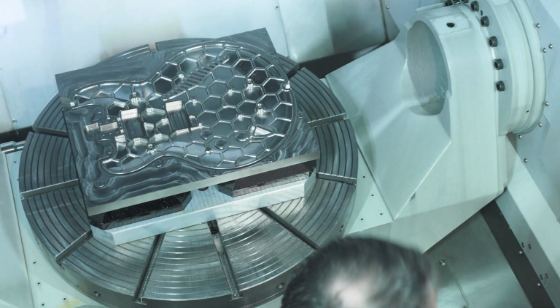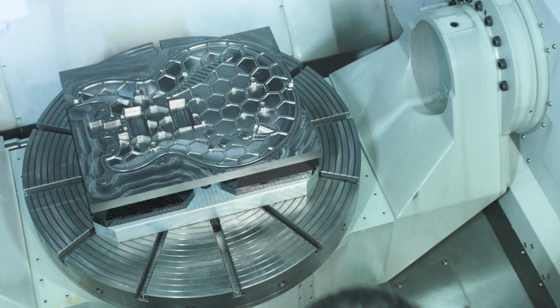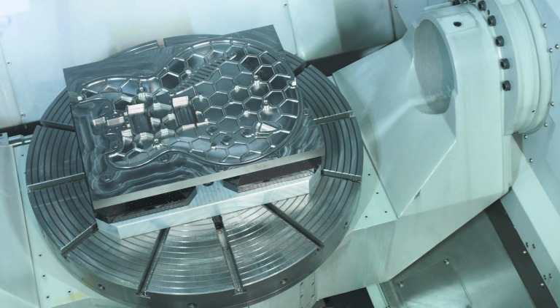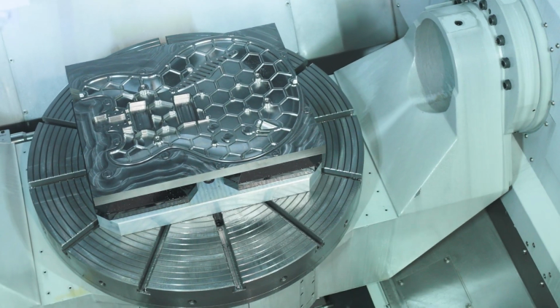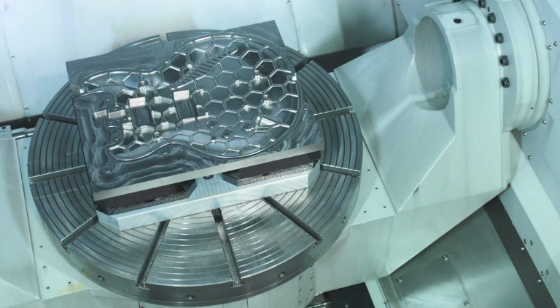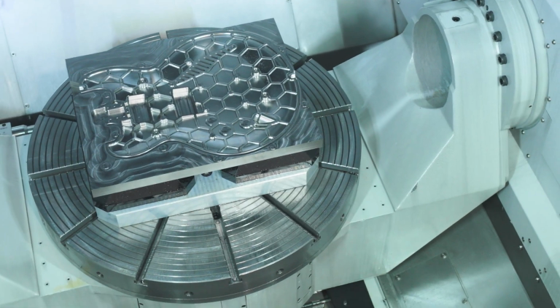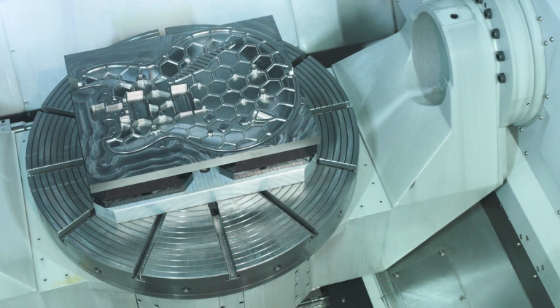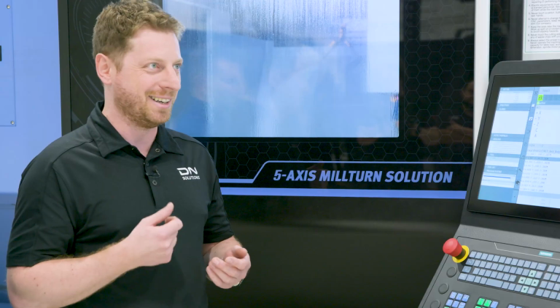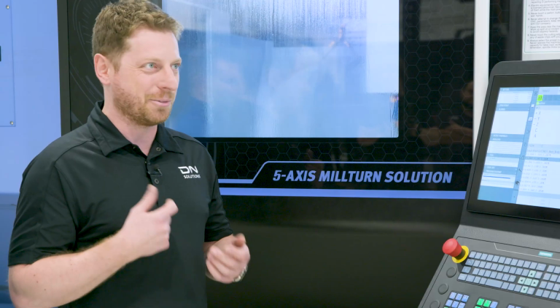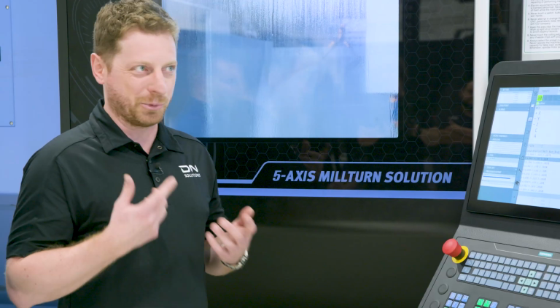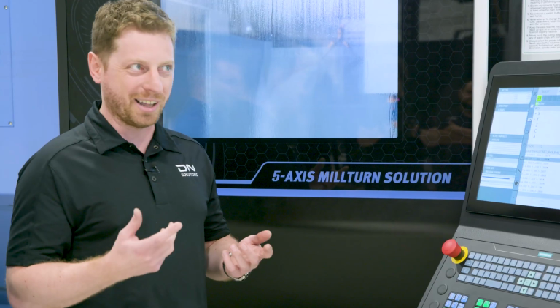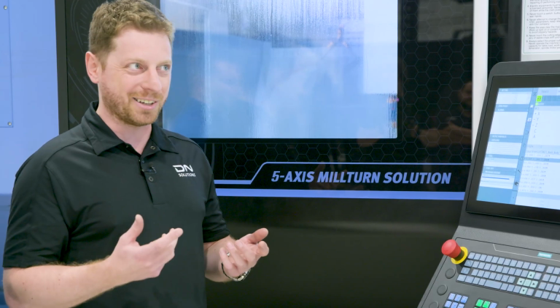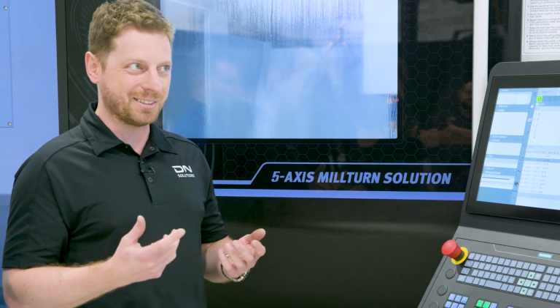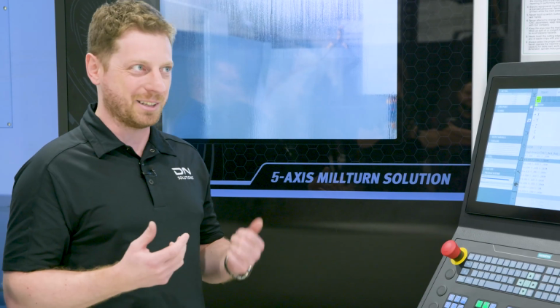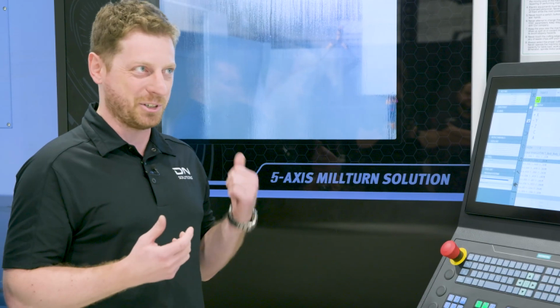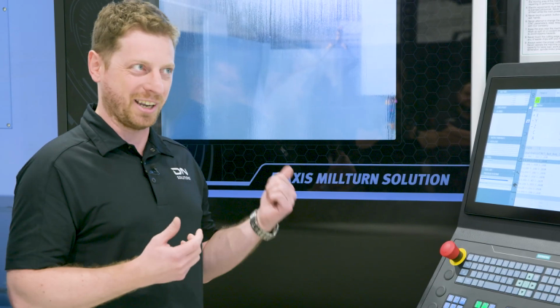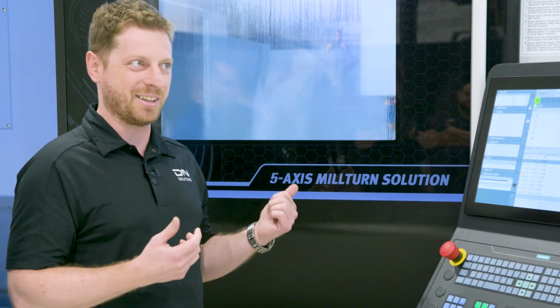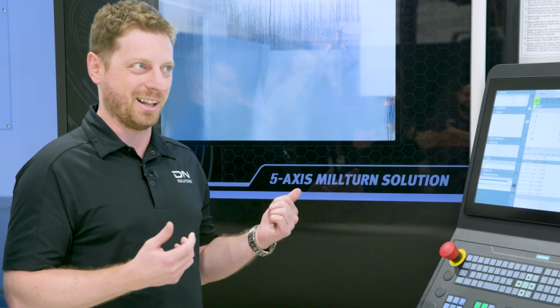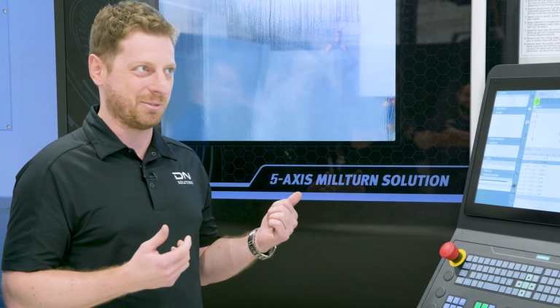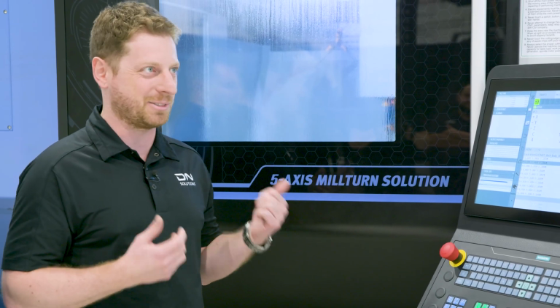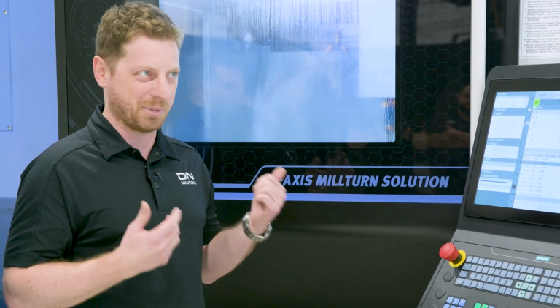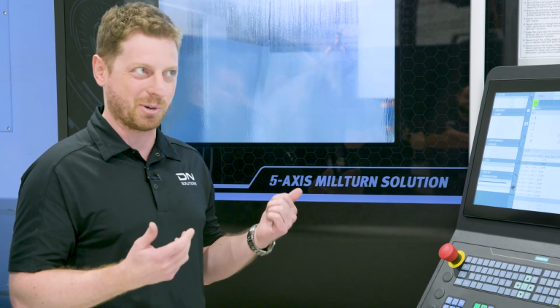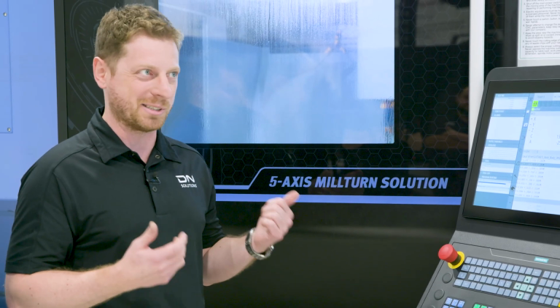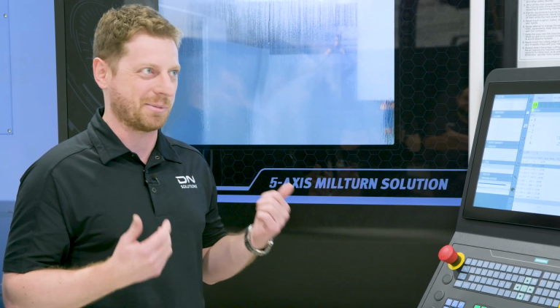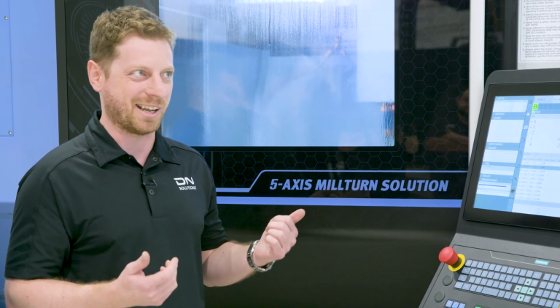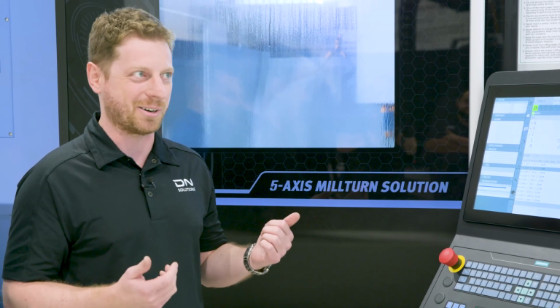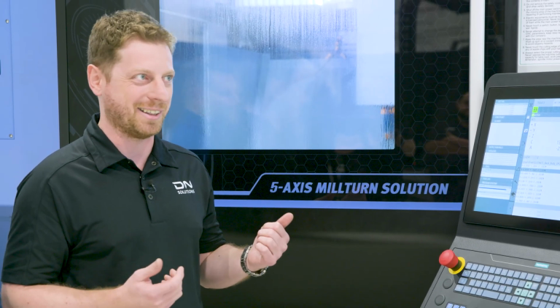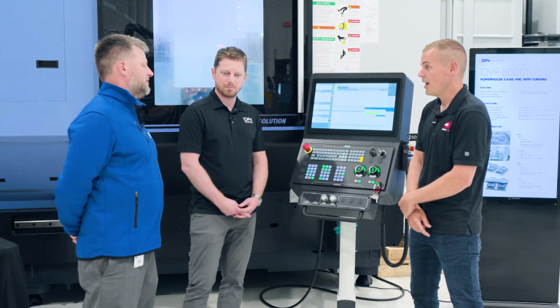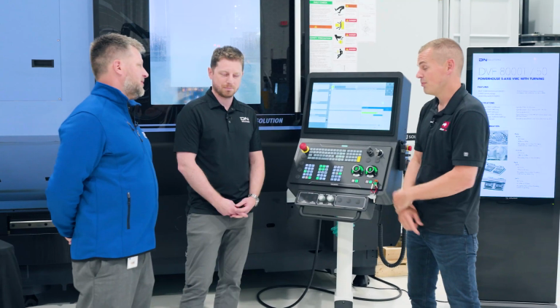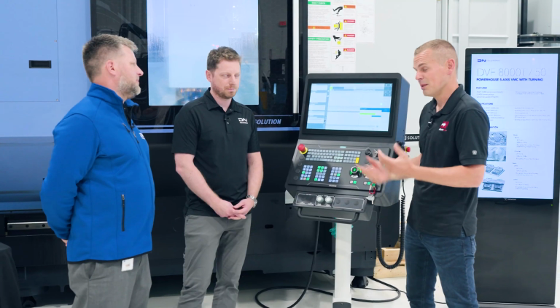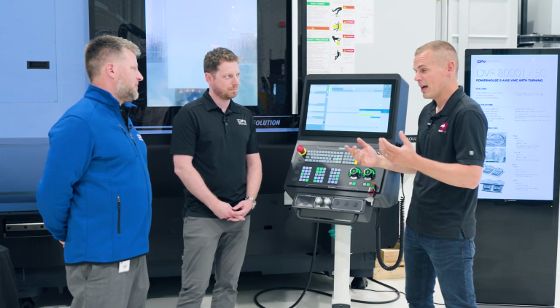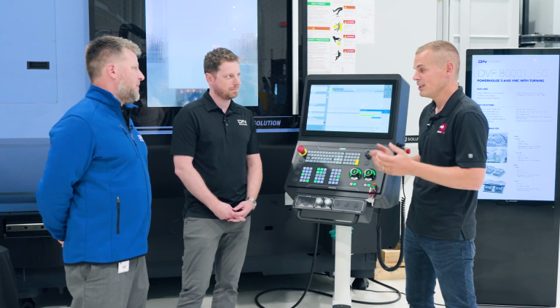We've got to make sure when we're not here the machine can tell if something's broken or something's not right. It's a big project.